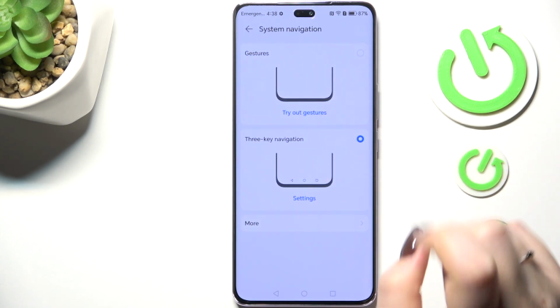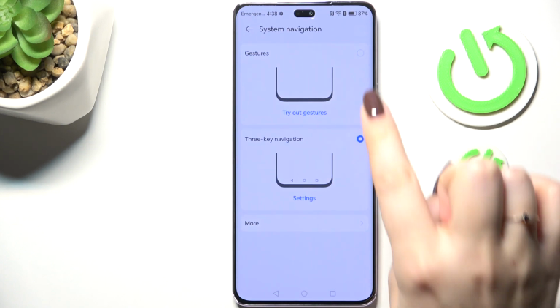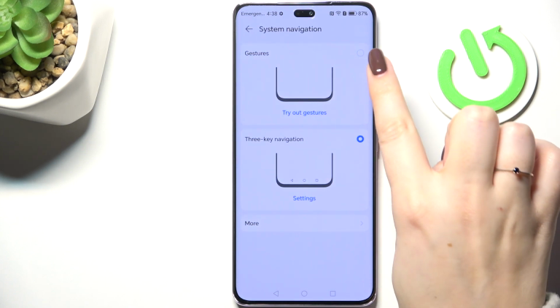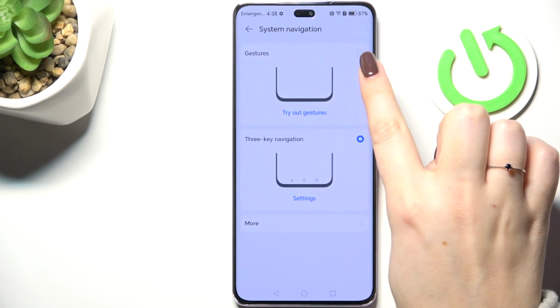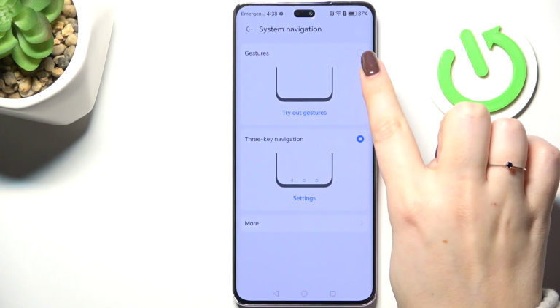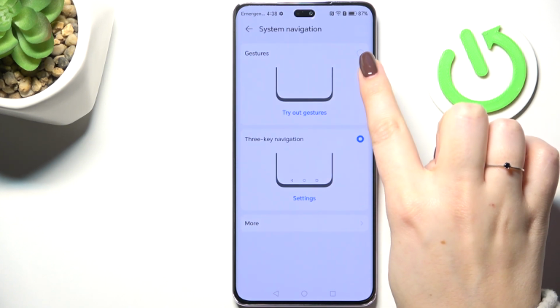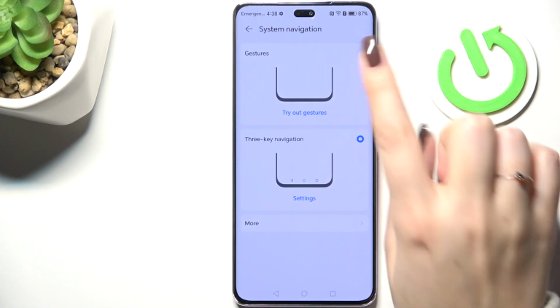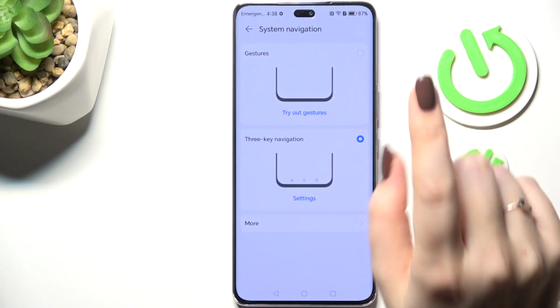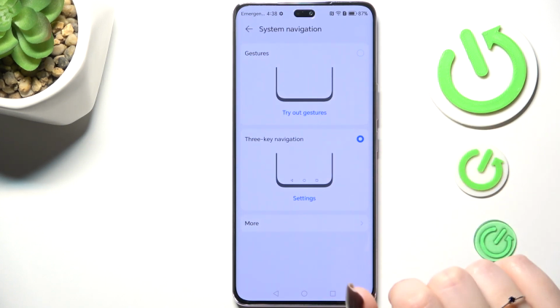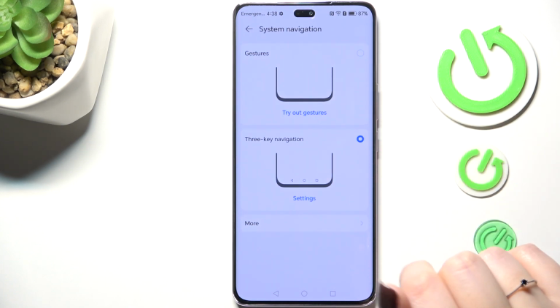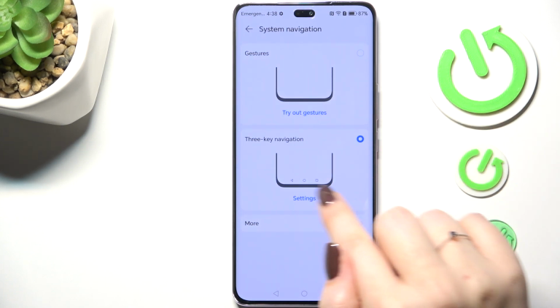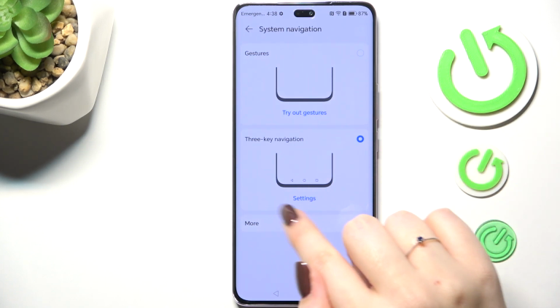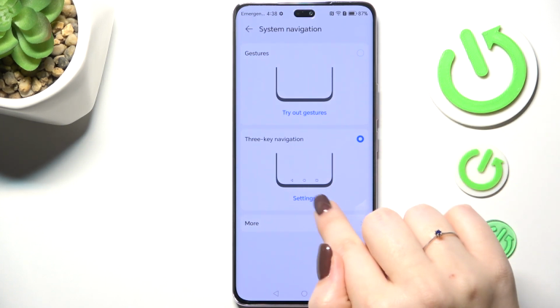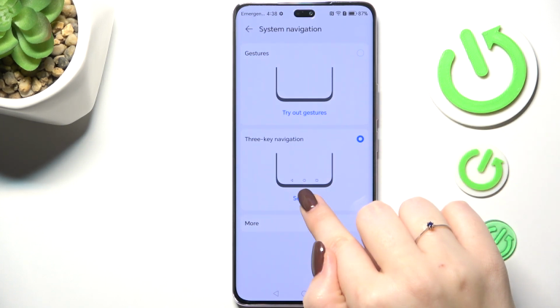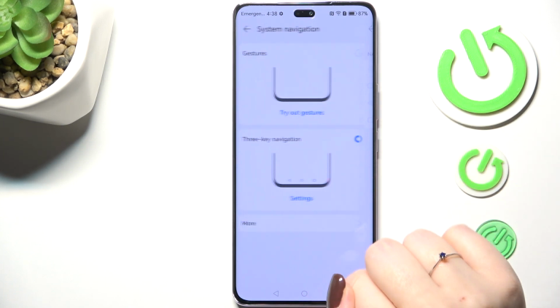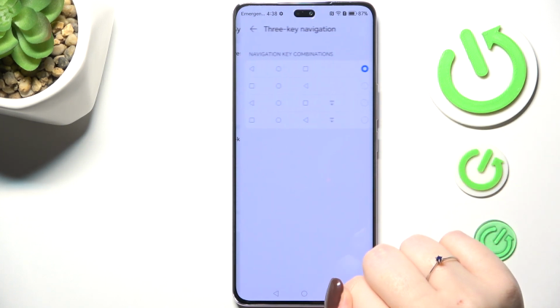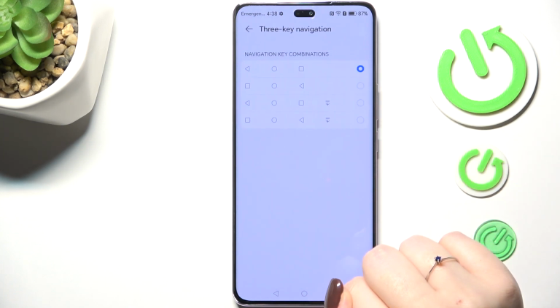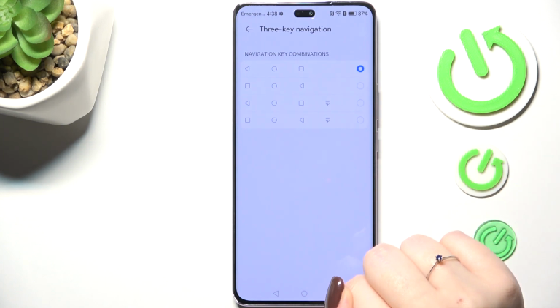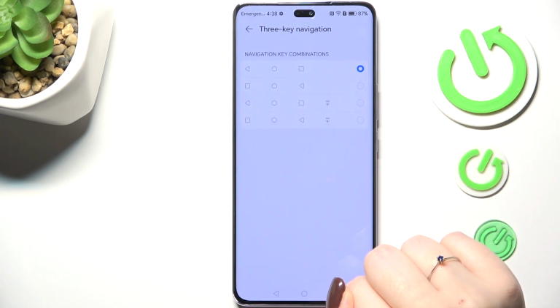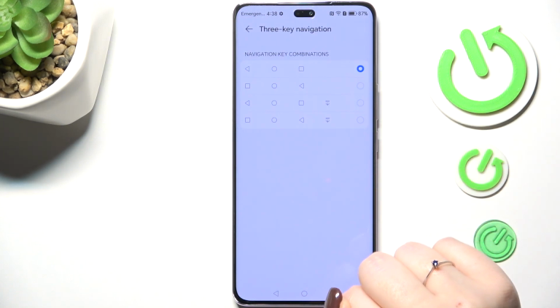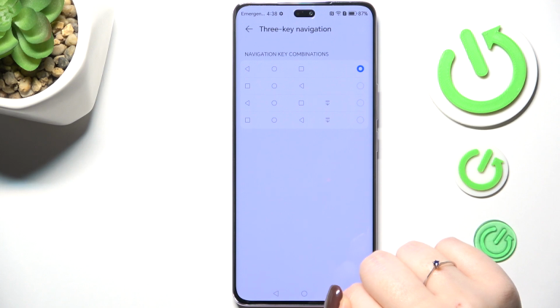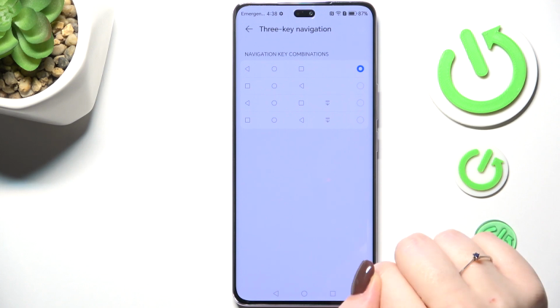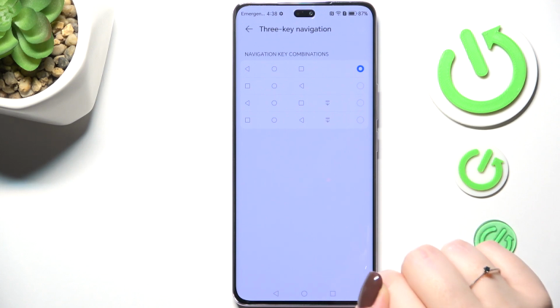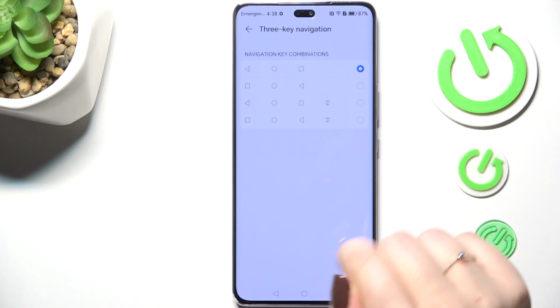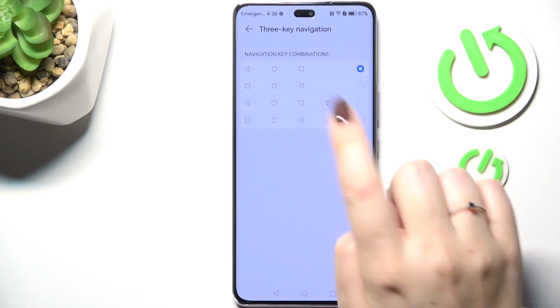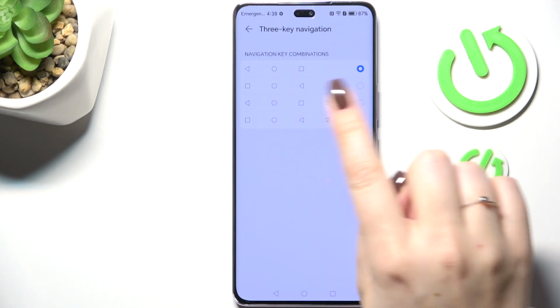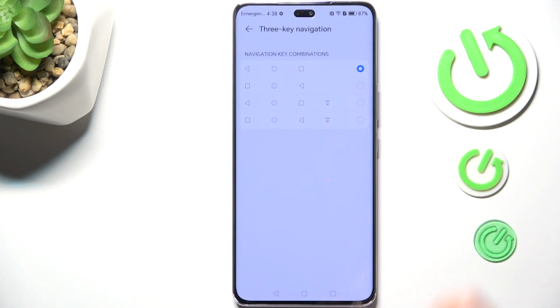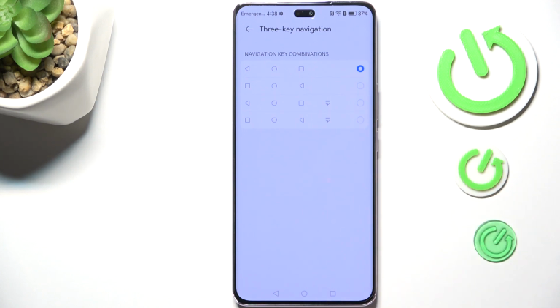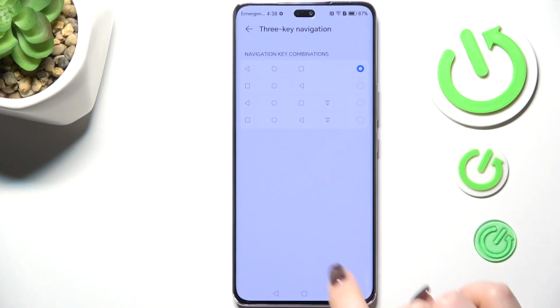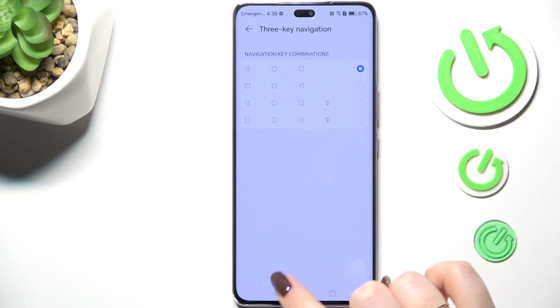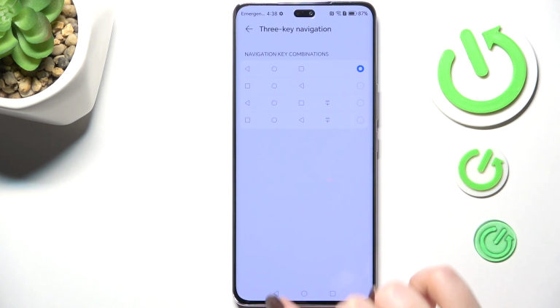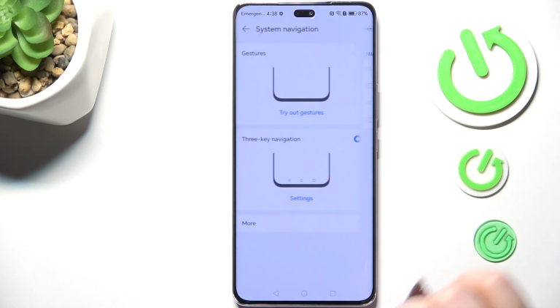Now let's tap on Gestures. As you can see, you can also customize the three-button navigation and reorder the buttons here.